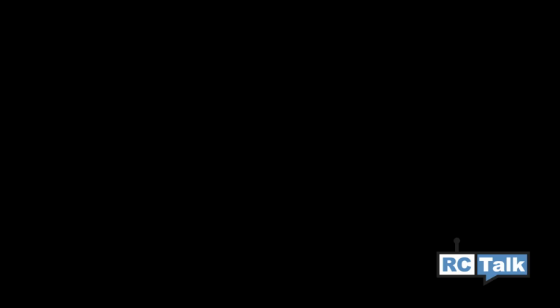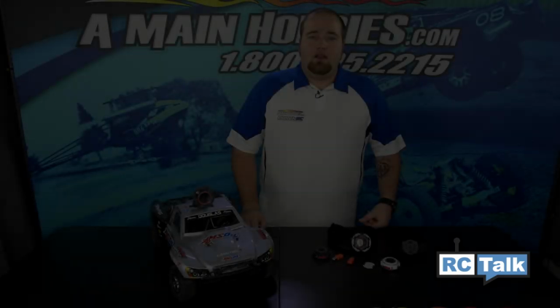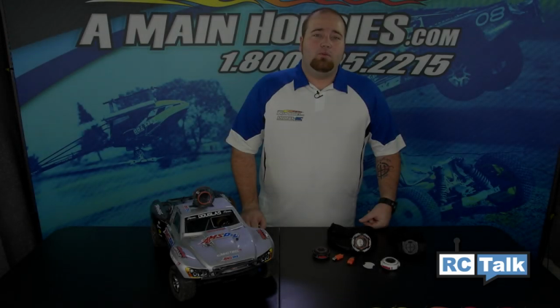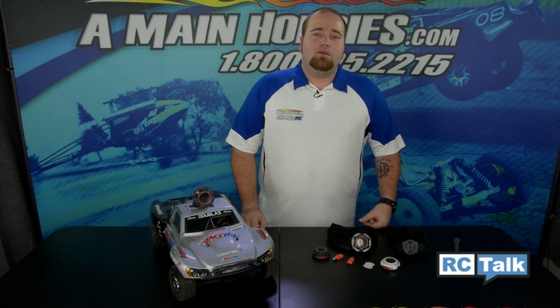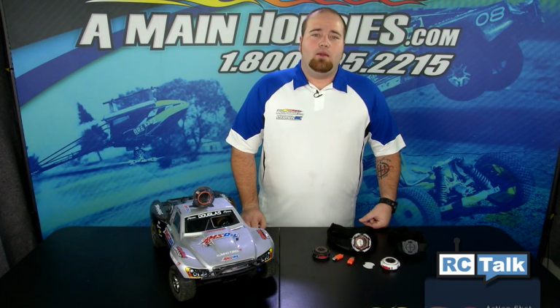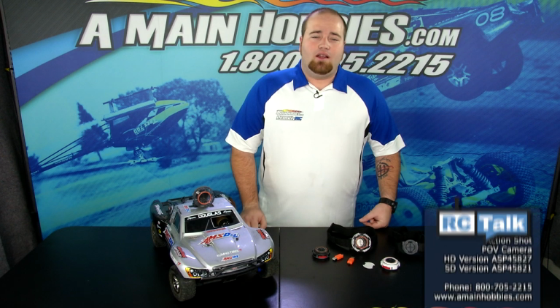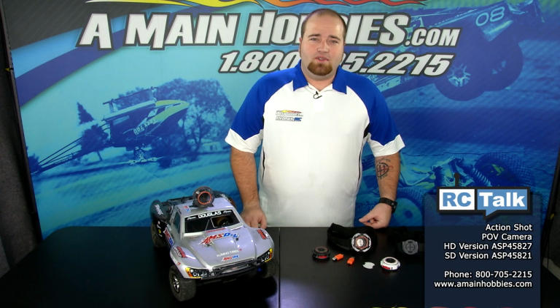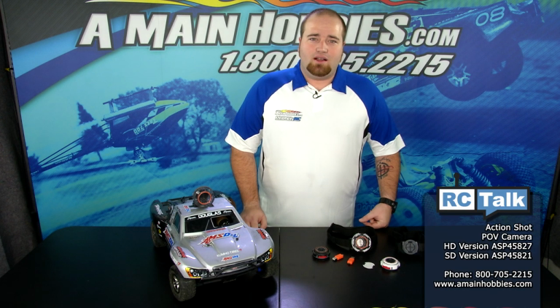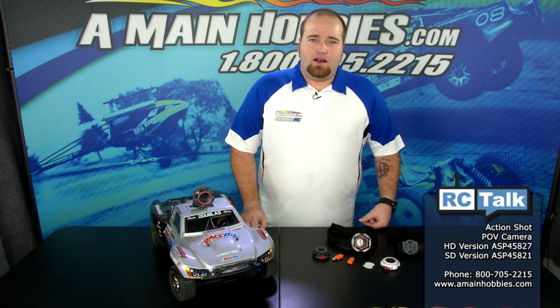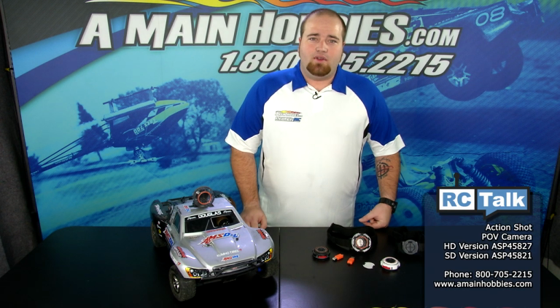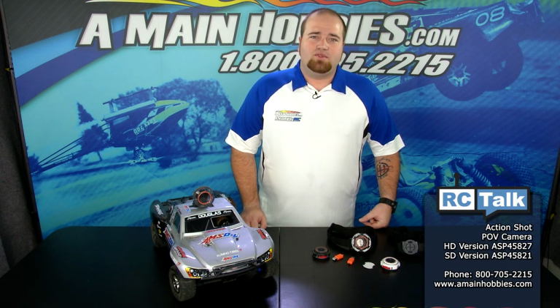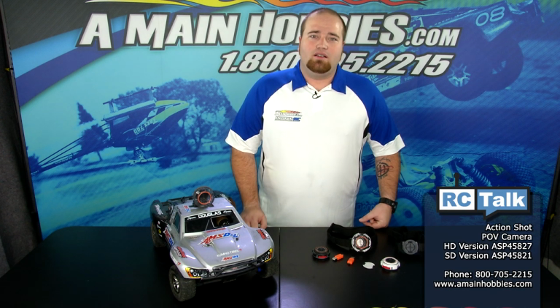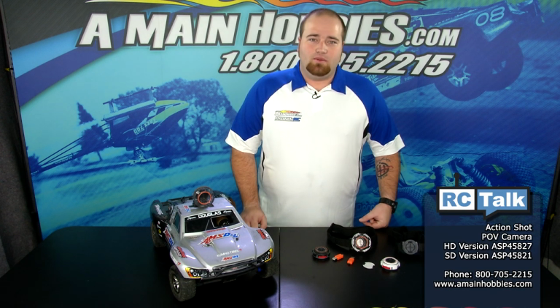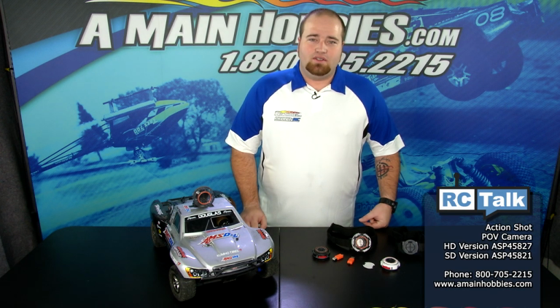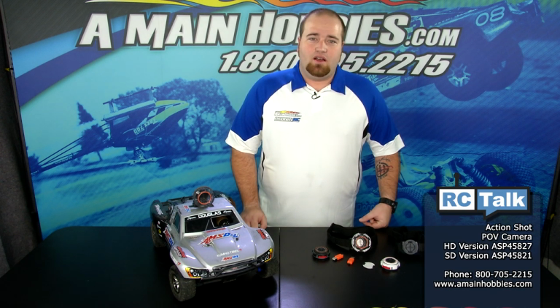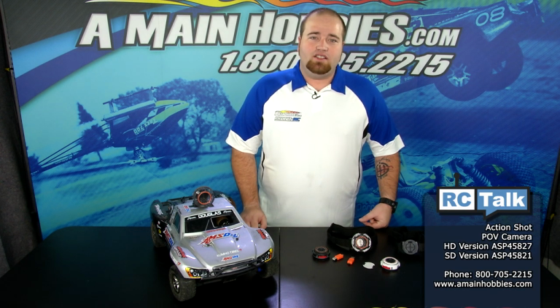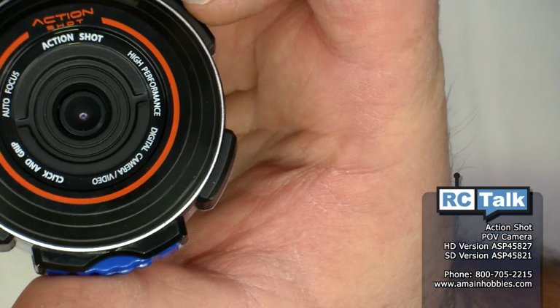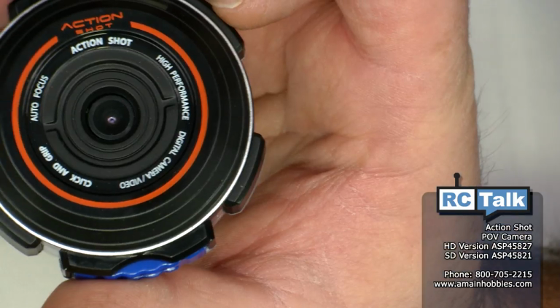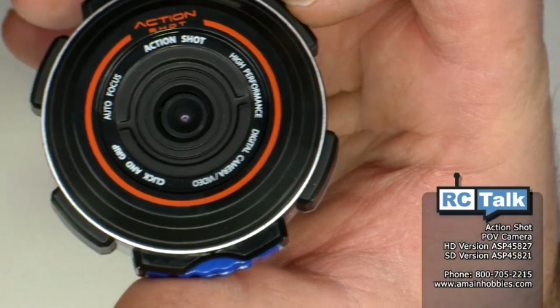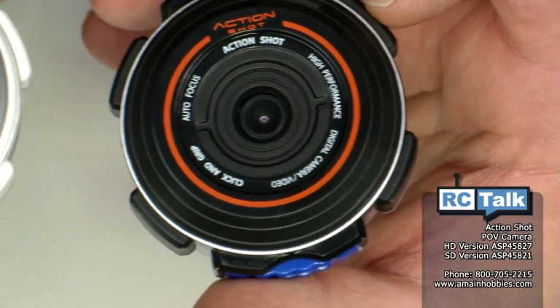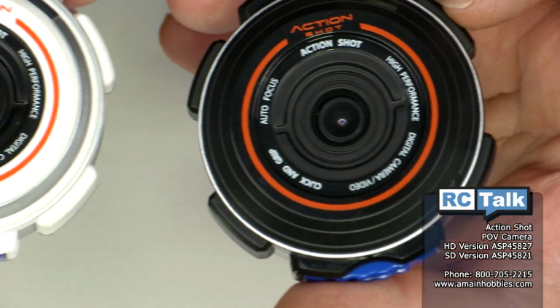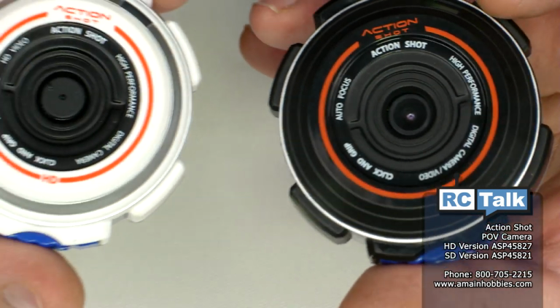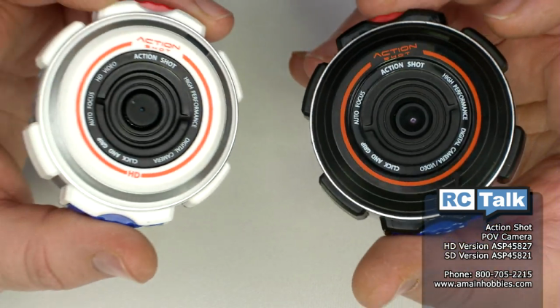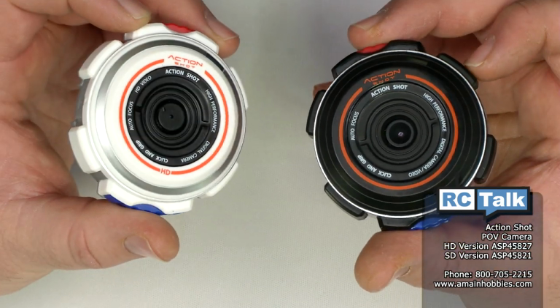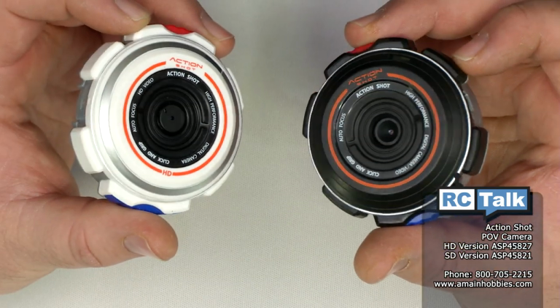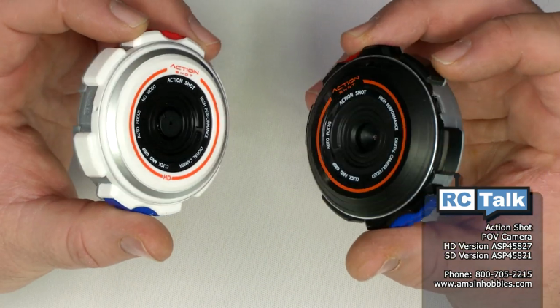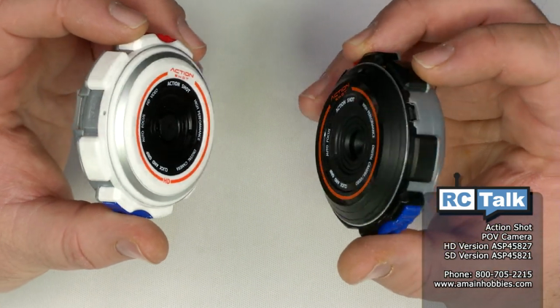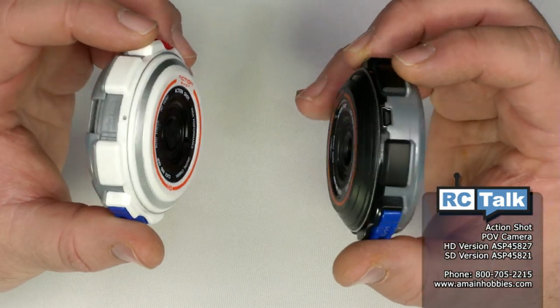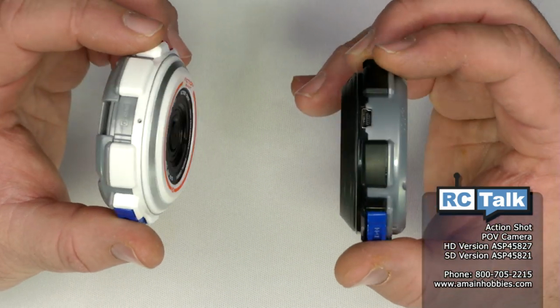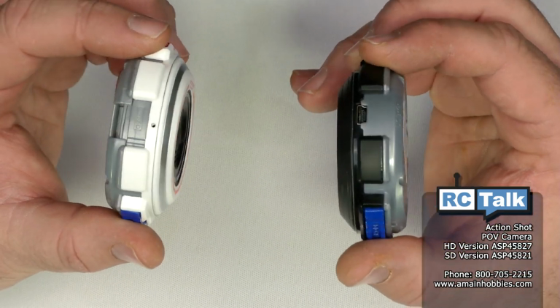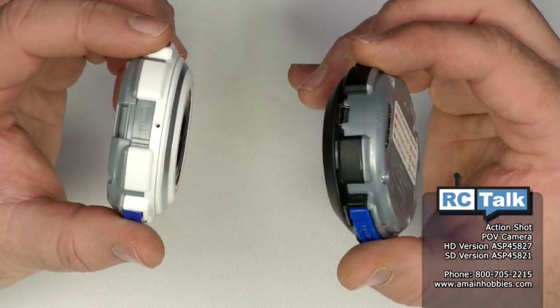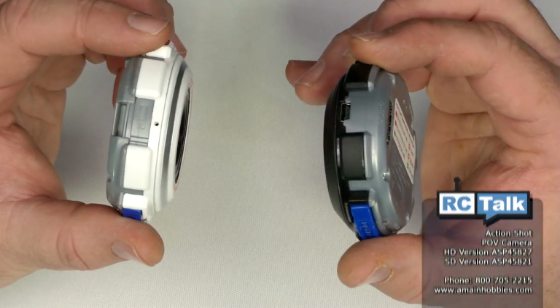Hello and welcome to AnimatingHobbies.com, I'm Sean Clovis. On this episode of RC Talk, we're going to be introducing the ActionShot POV camera.